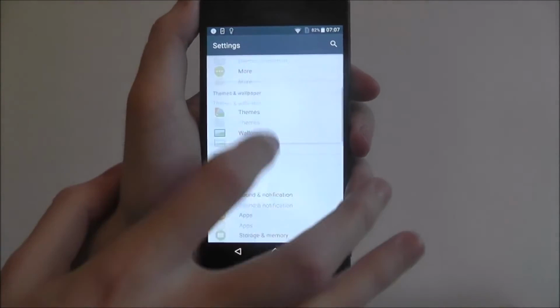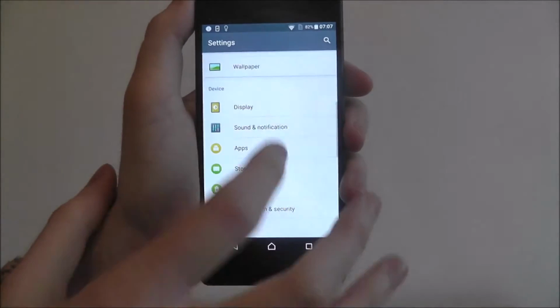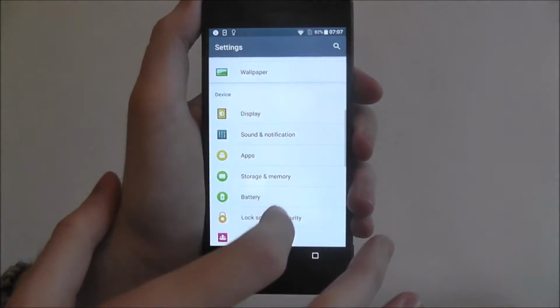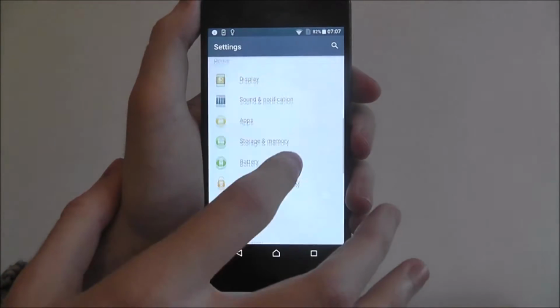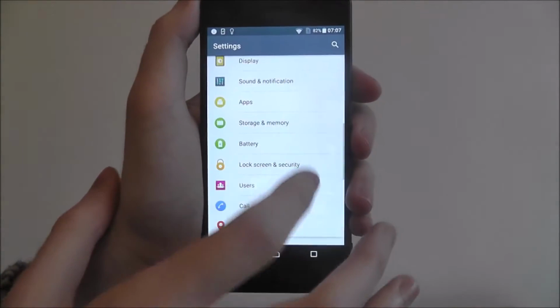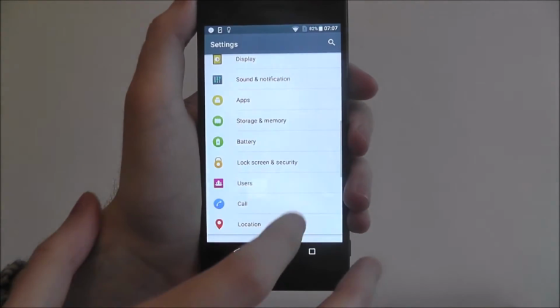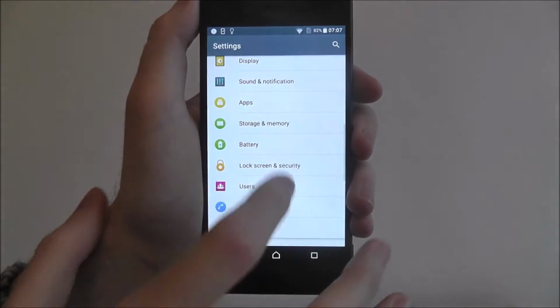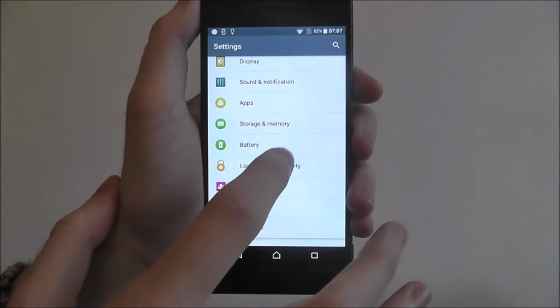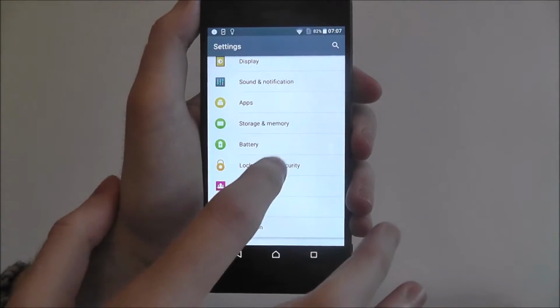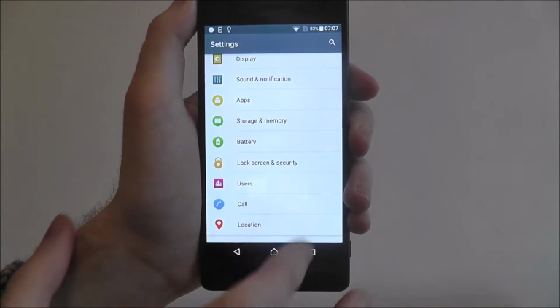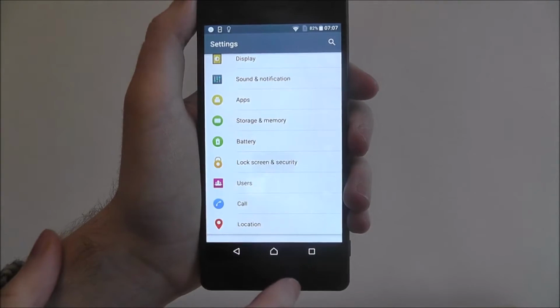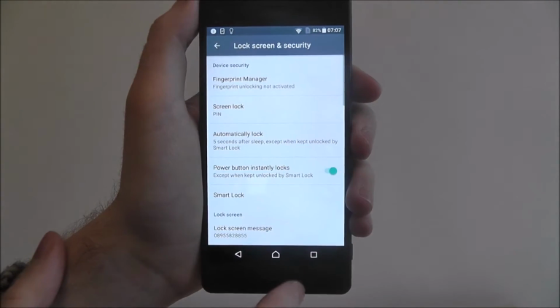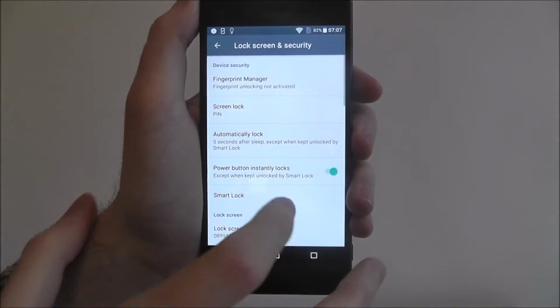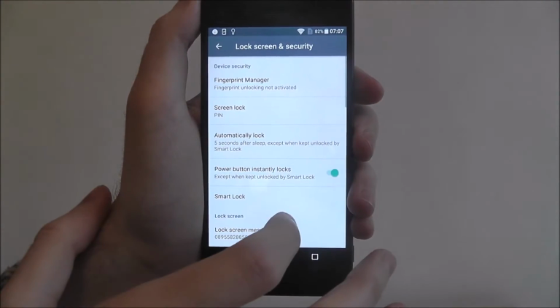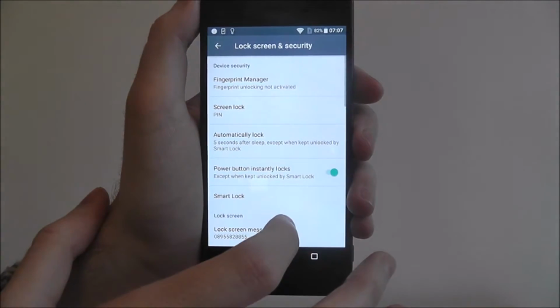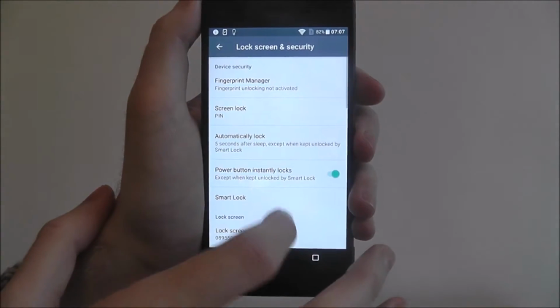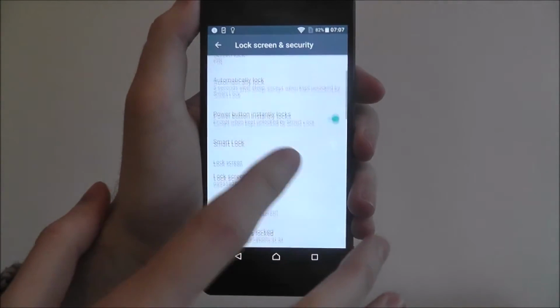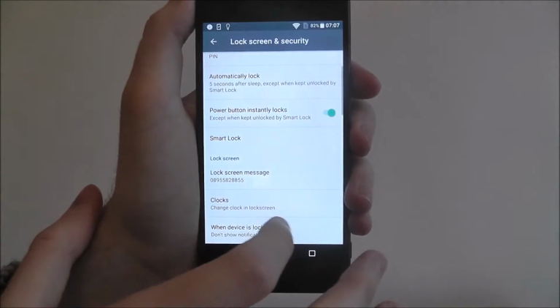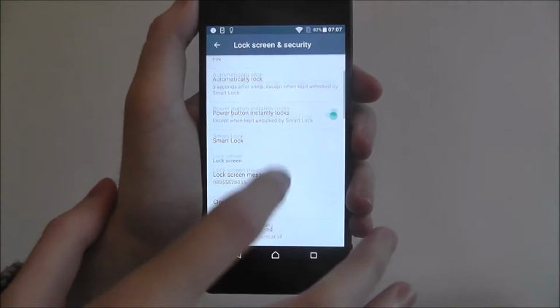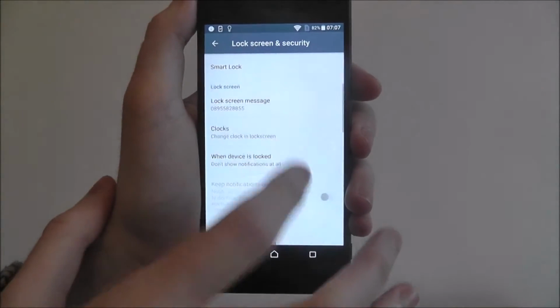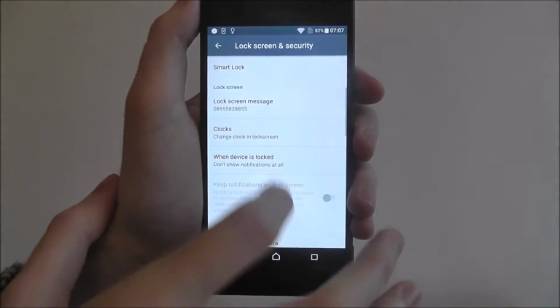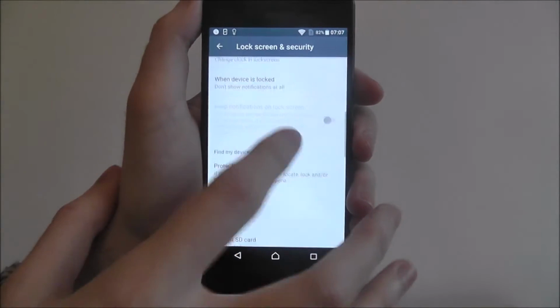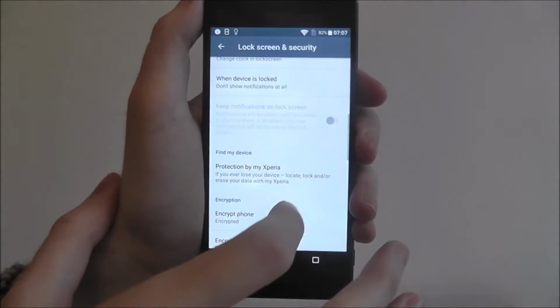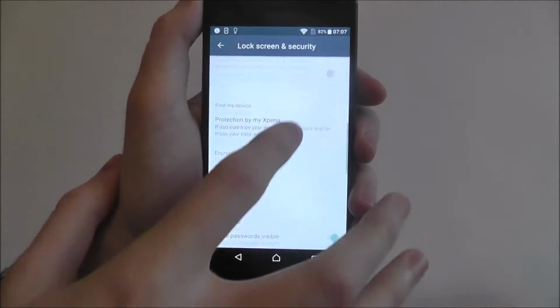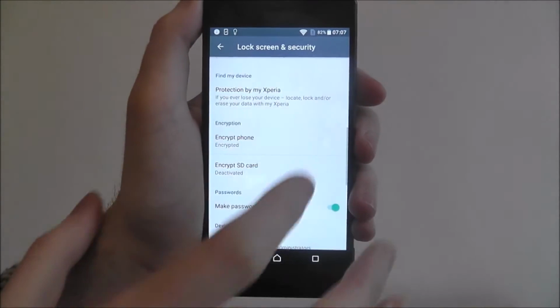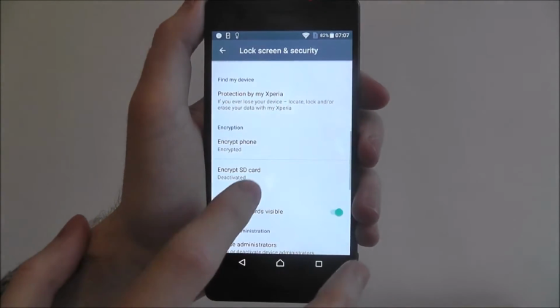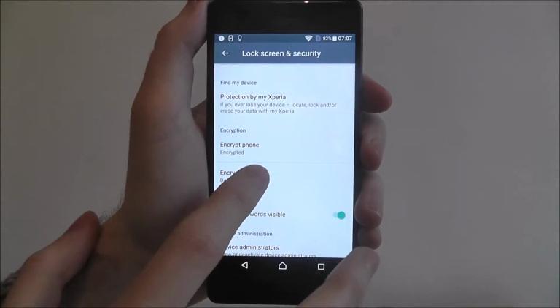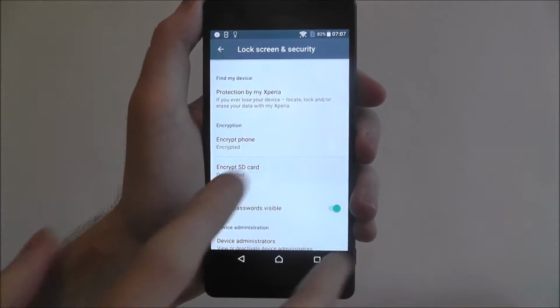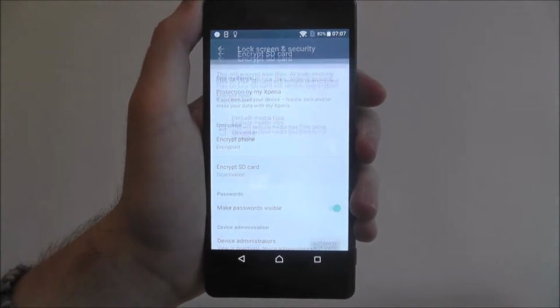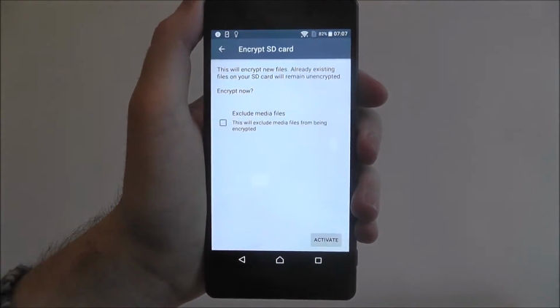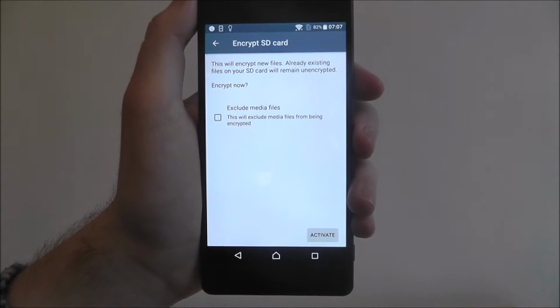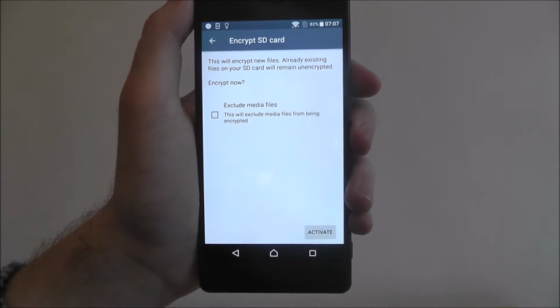We're going to scroll down and go to Lock Screen and Security. From there, scroll down again and go to Encrypt SD Card.